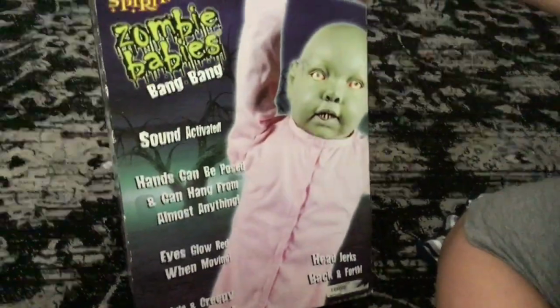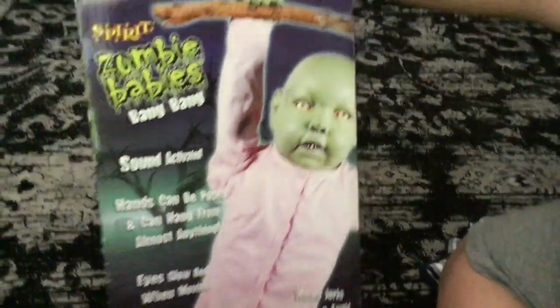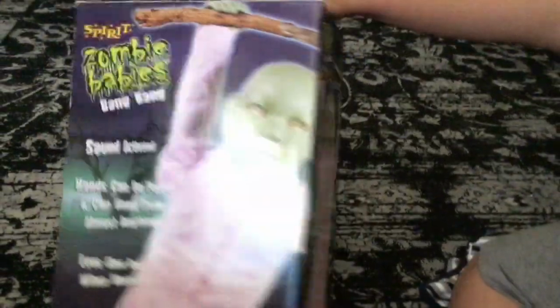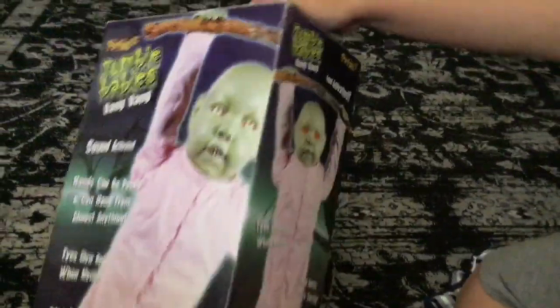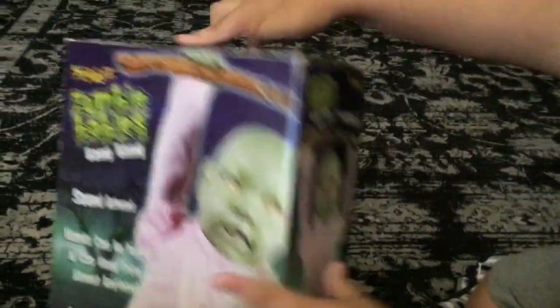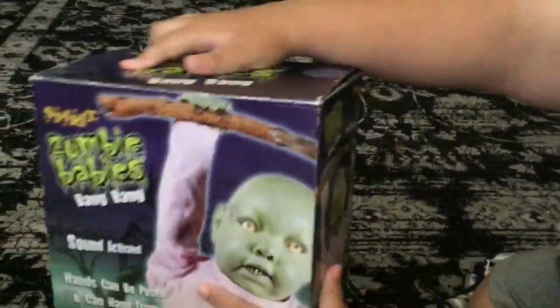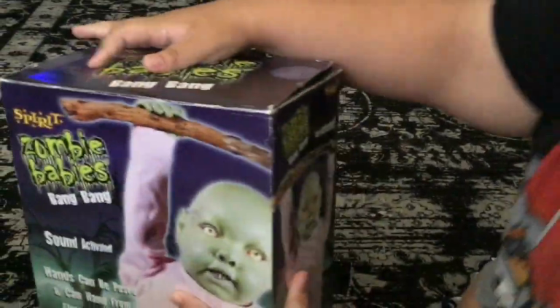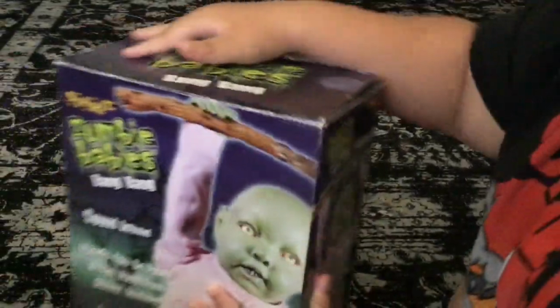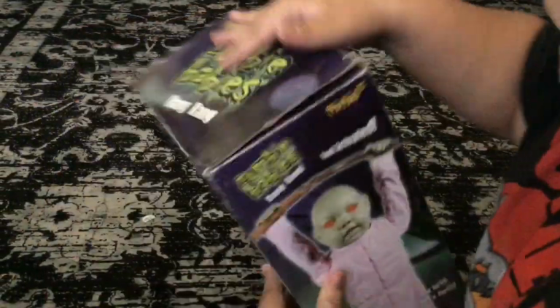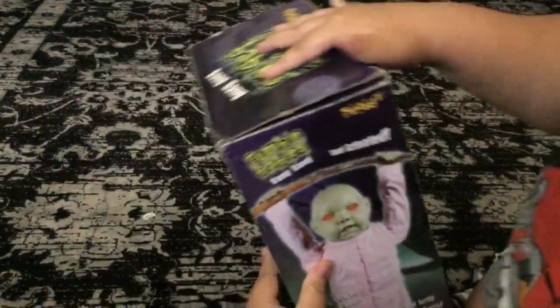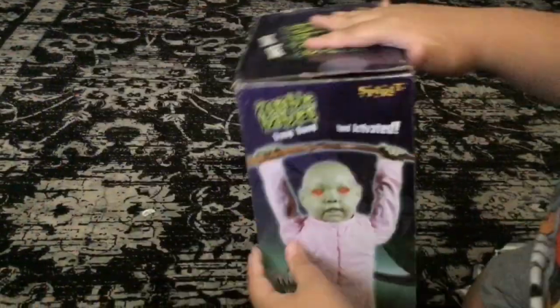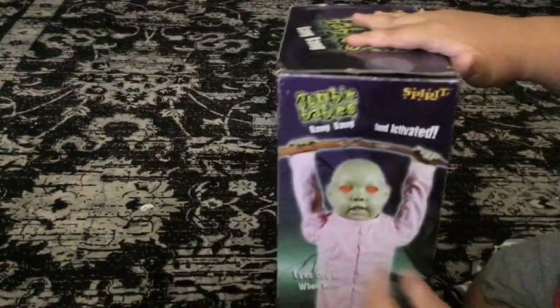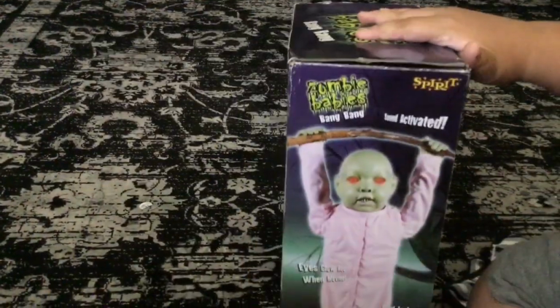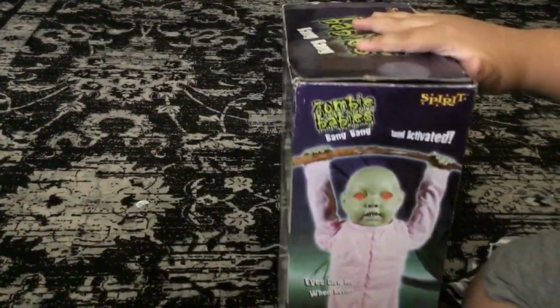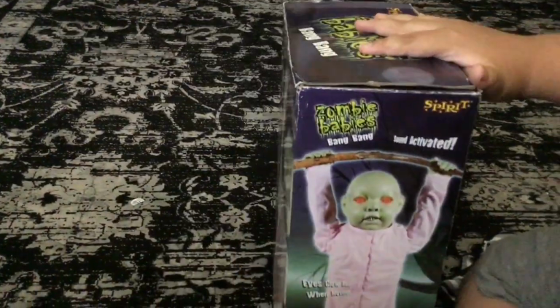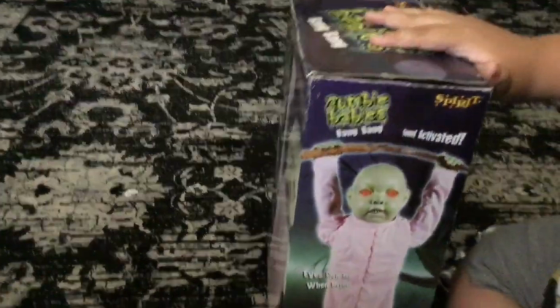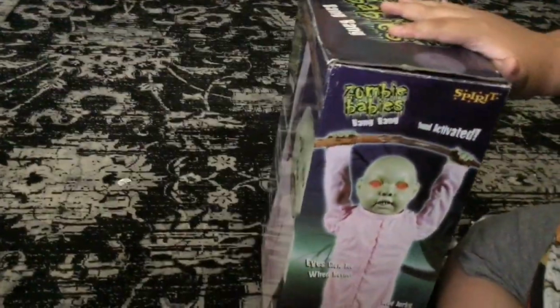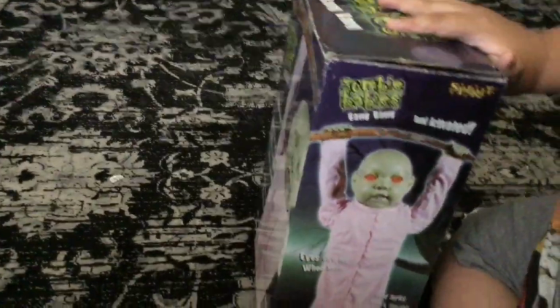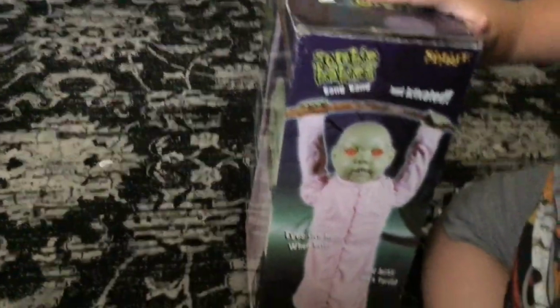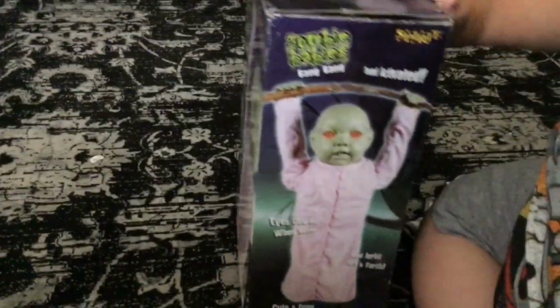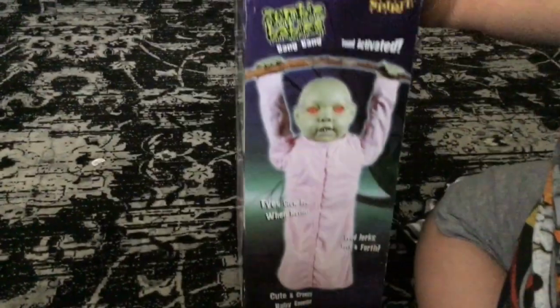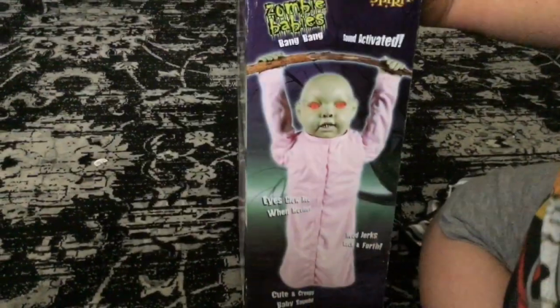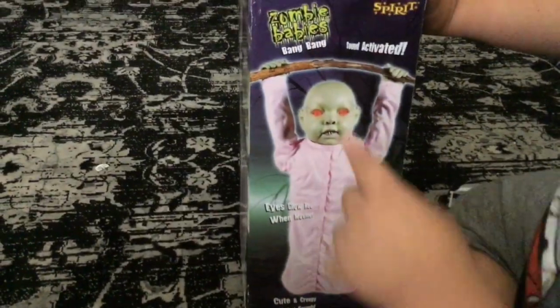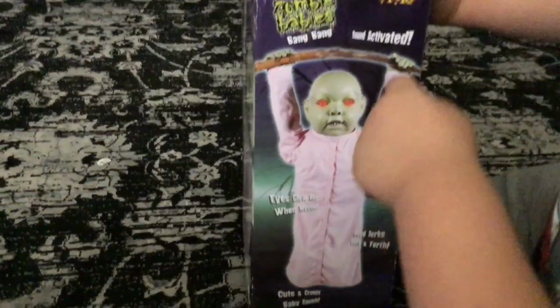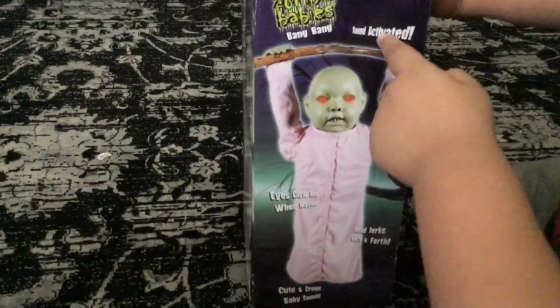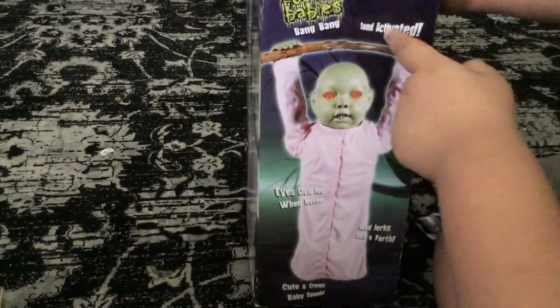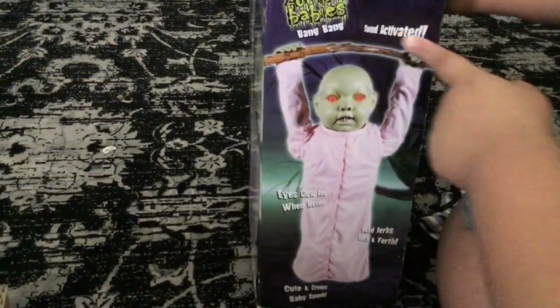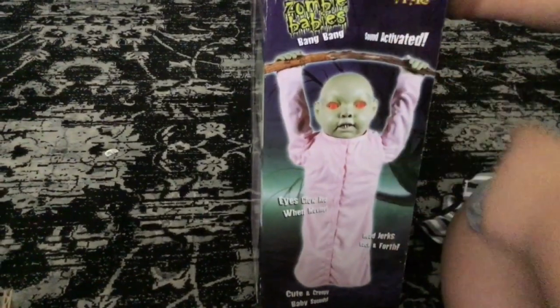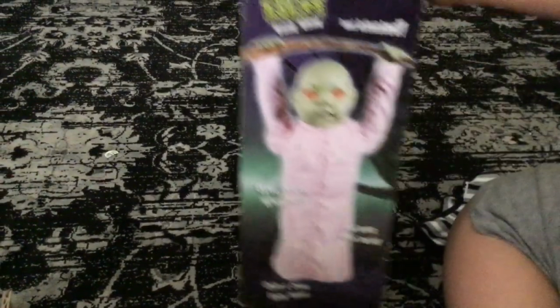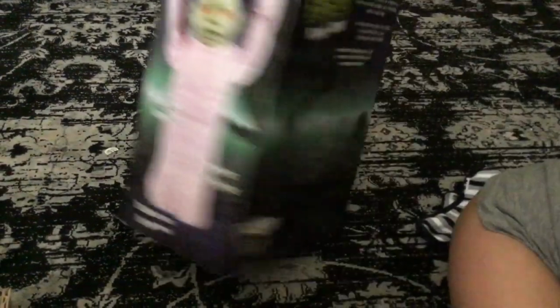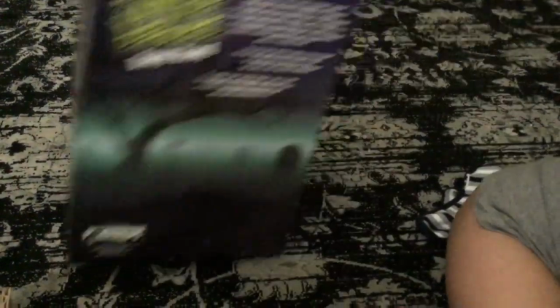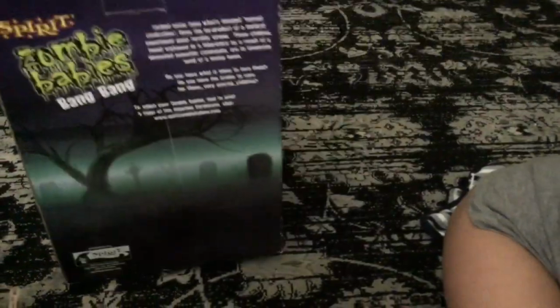This is the back of the box. It says it's only the same thing, just sound activated.